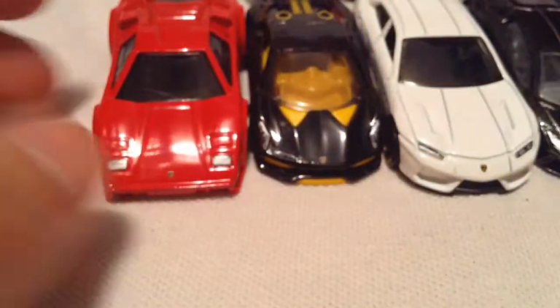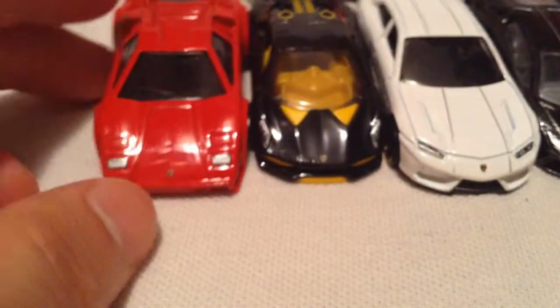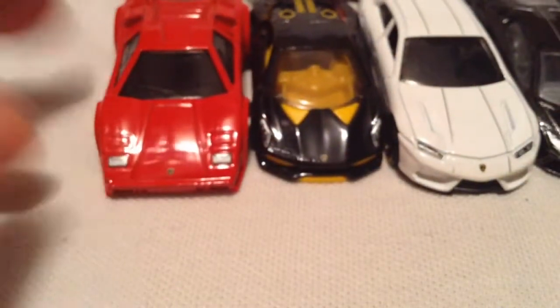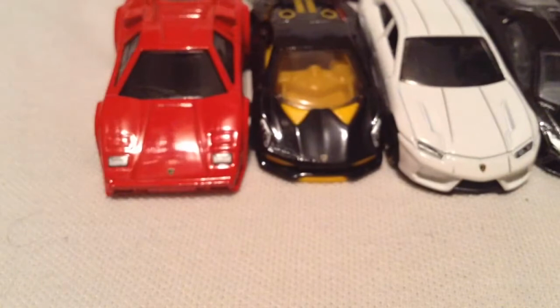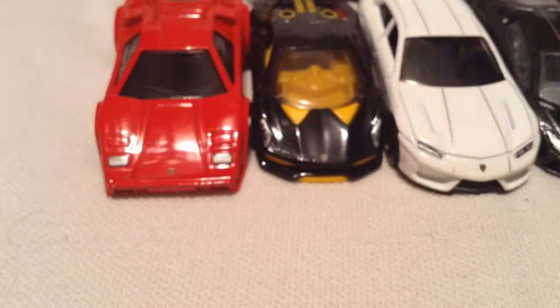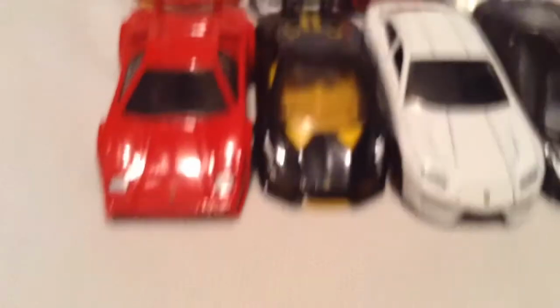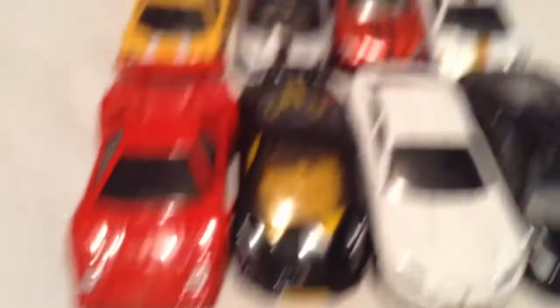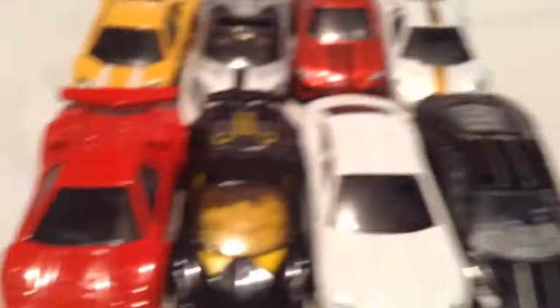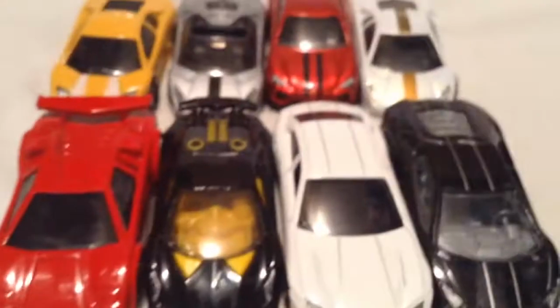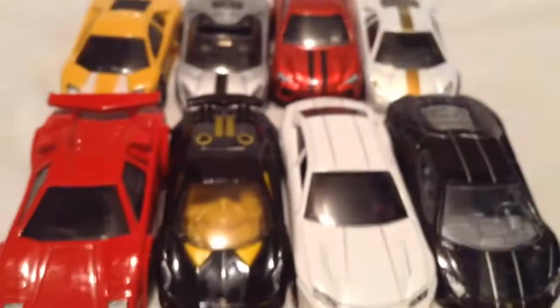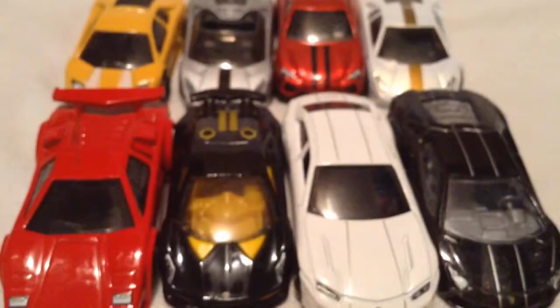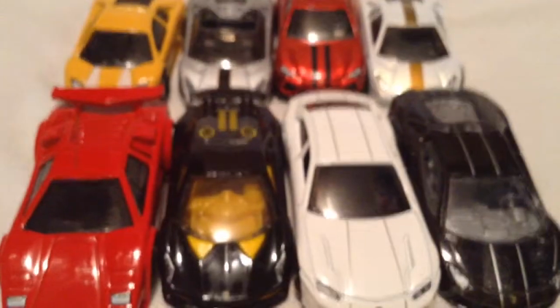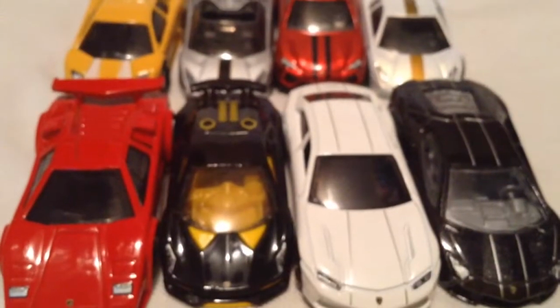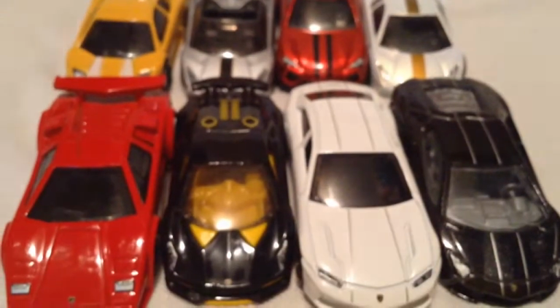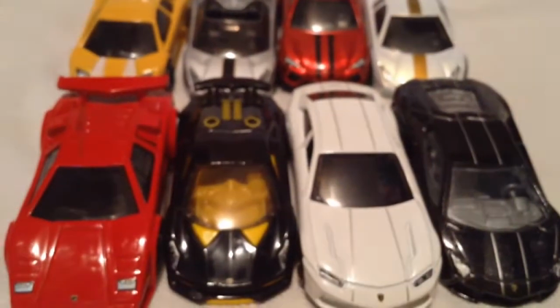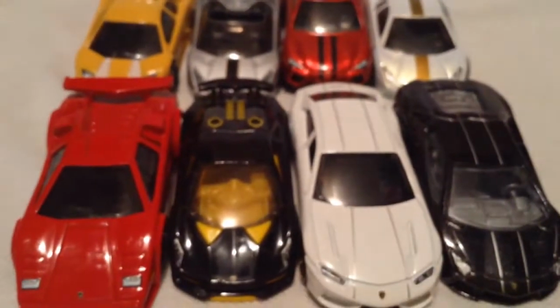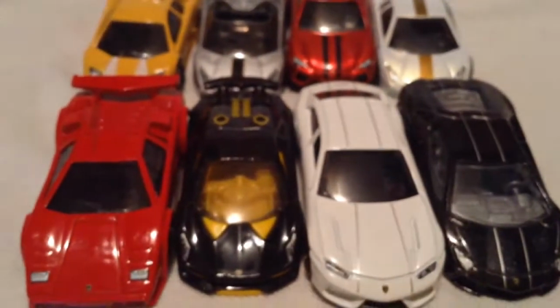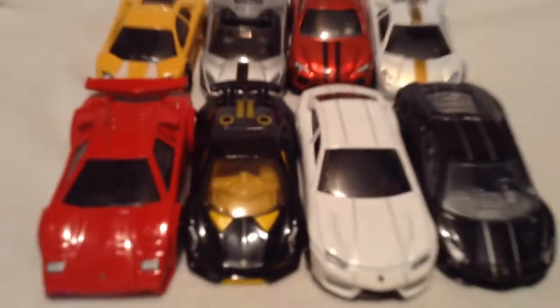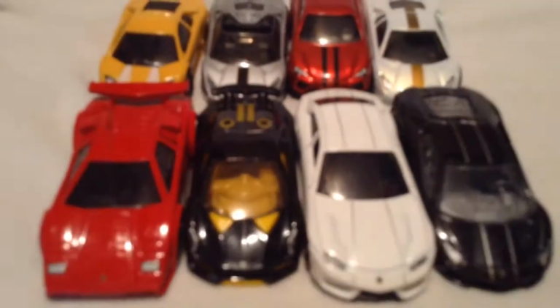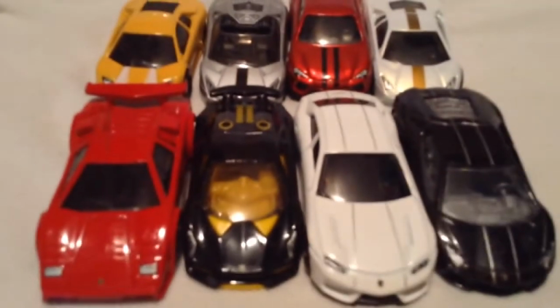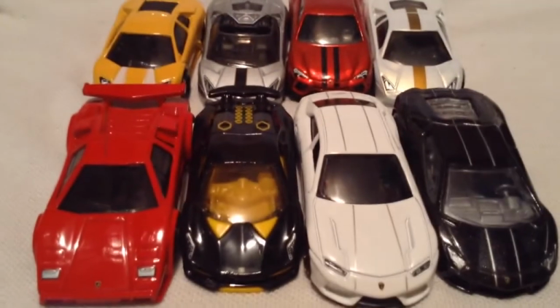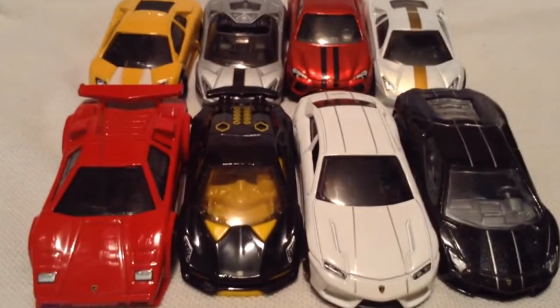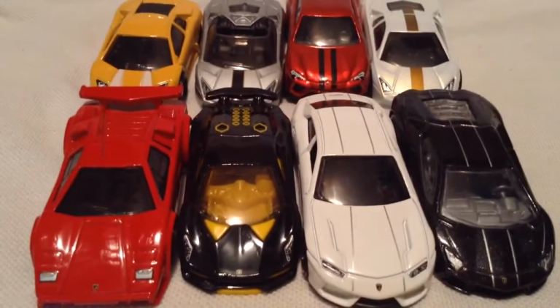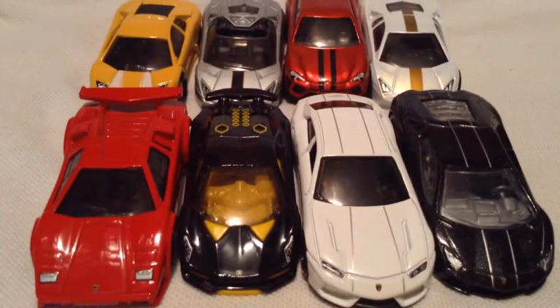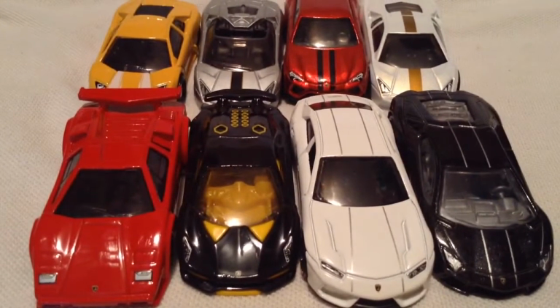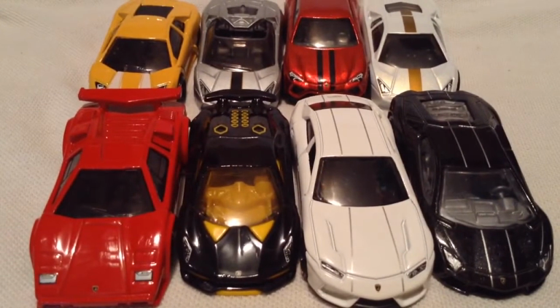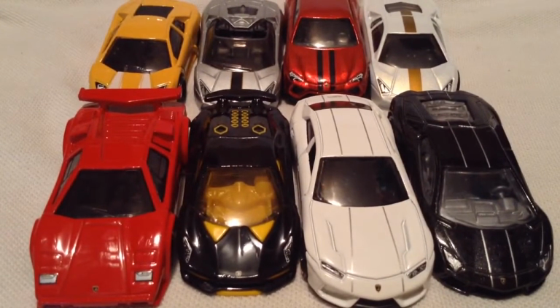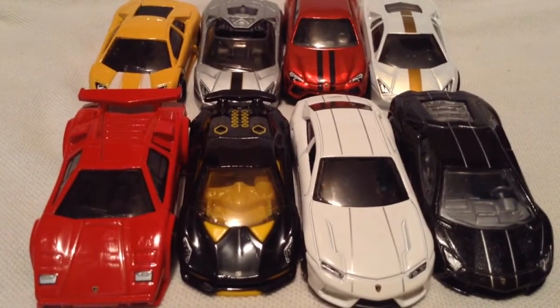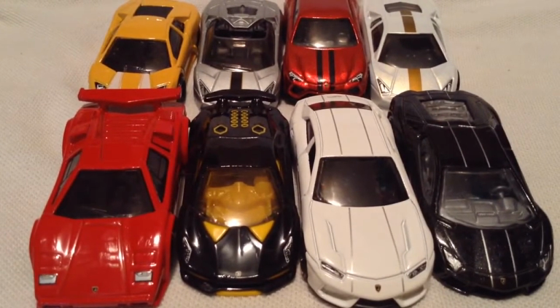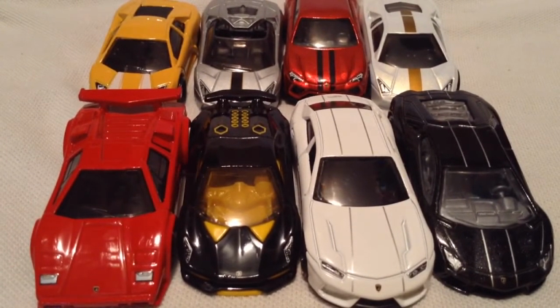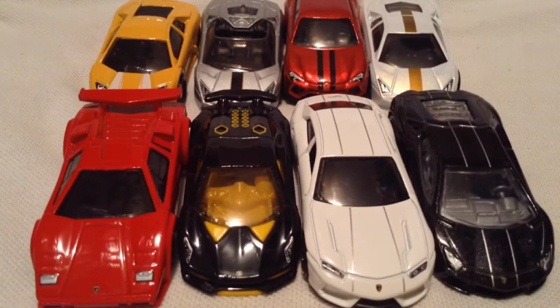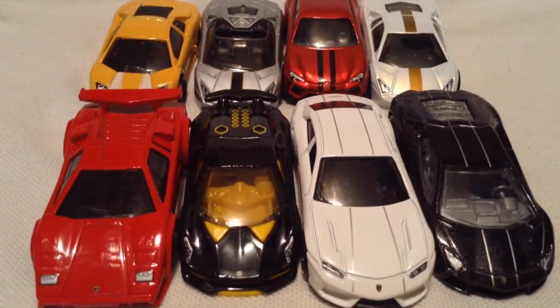So there they all are once again. Thanks for watching, please check out my other videos and keep collecting.